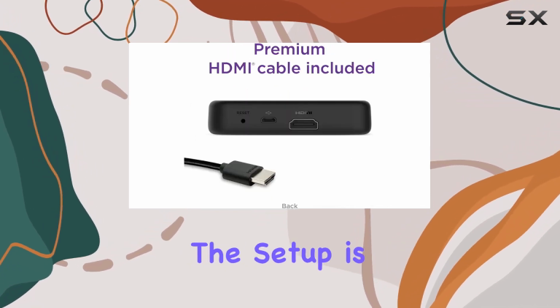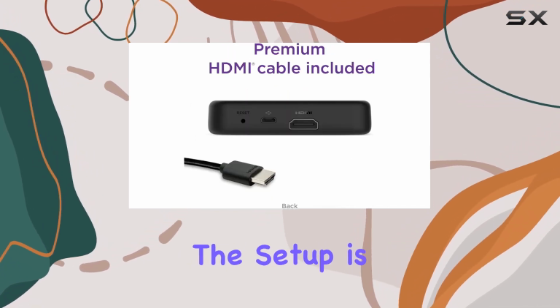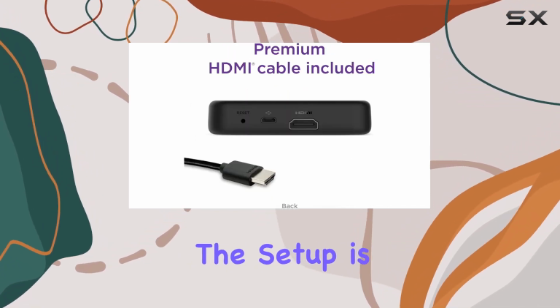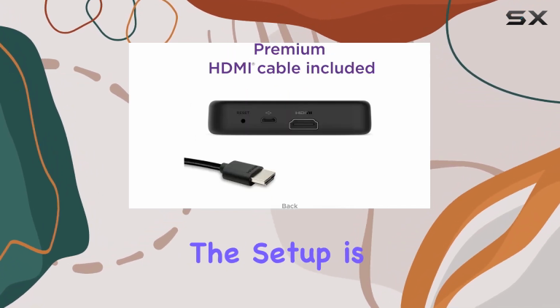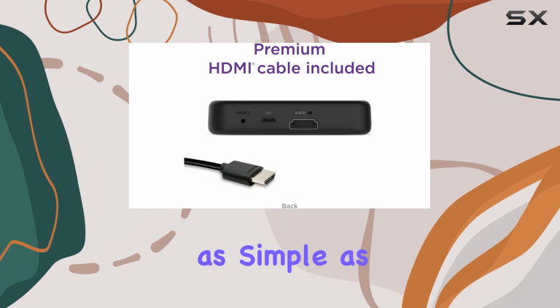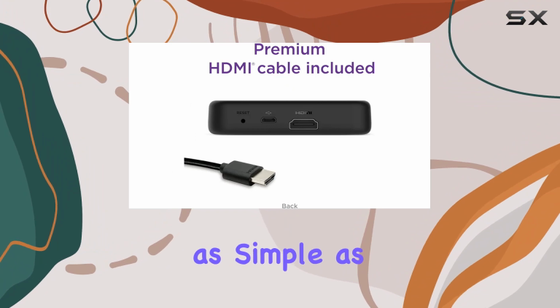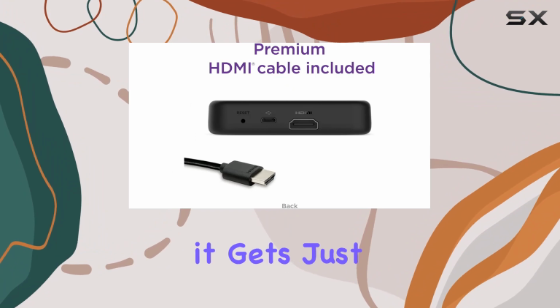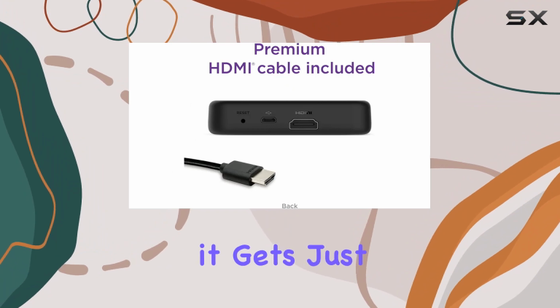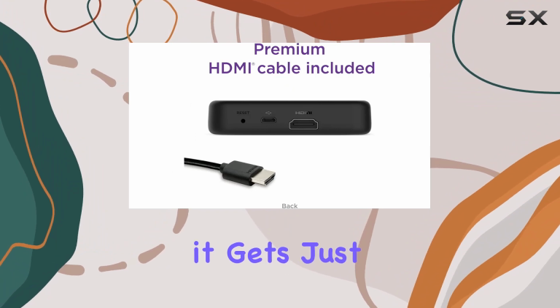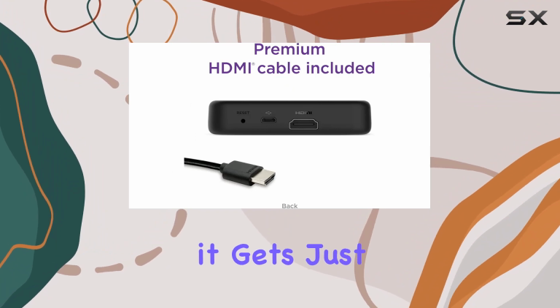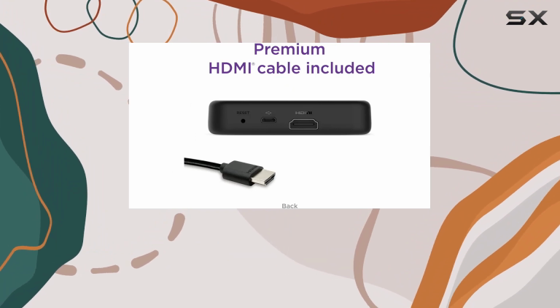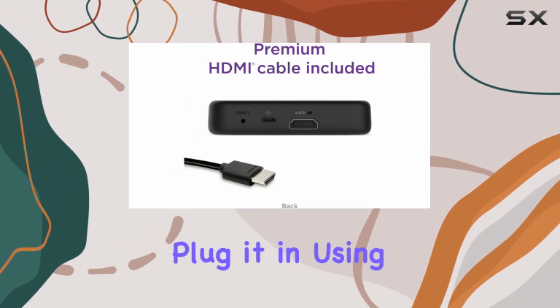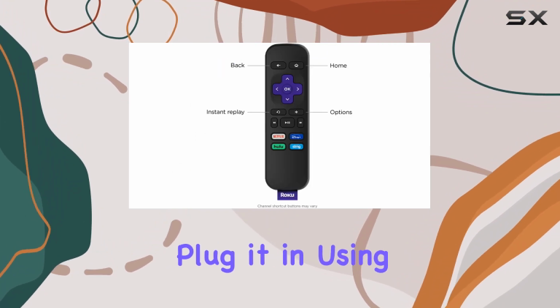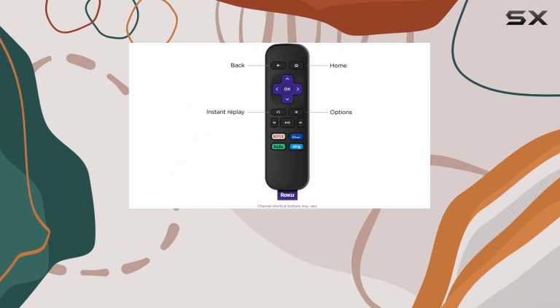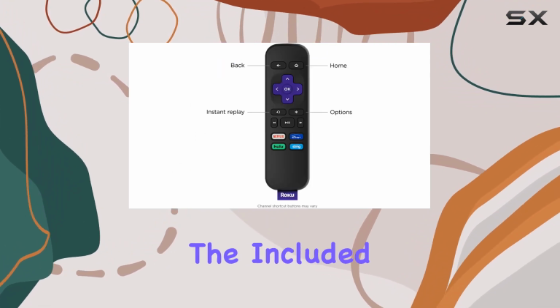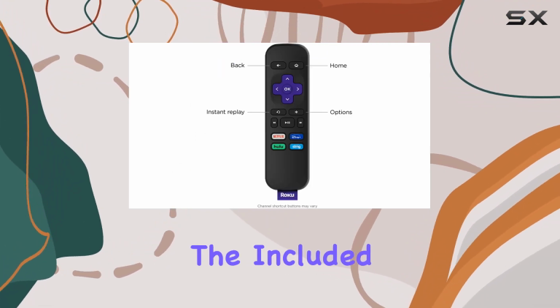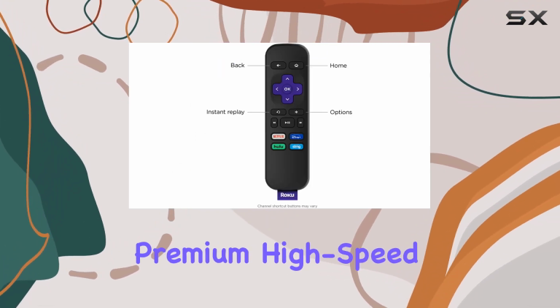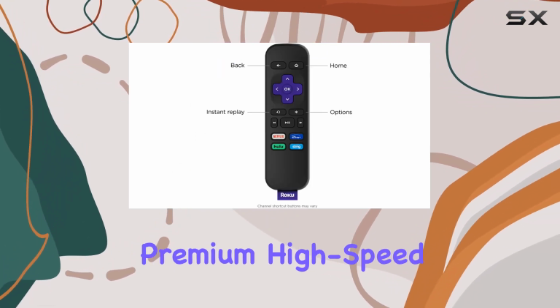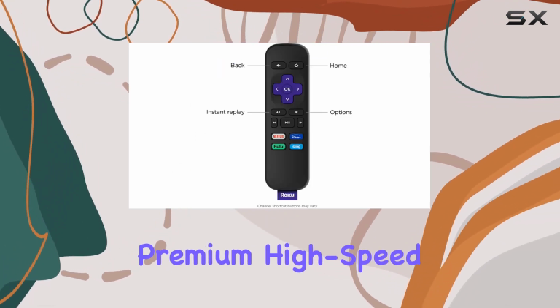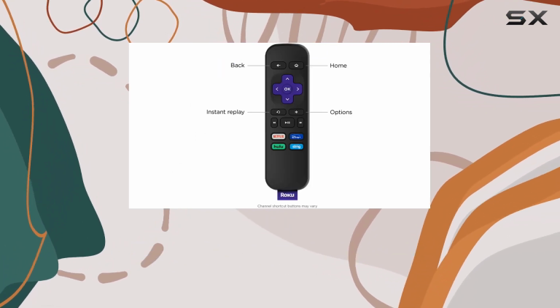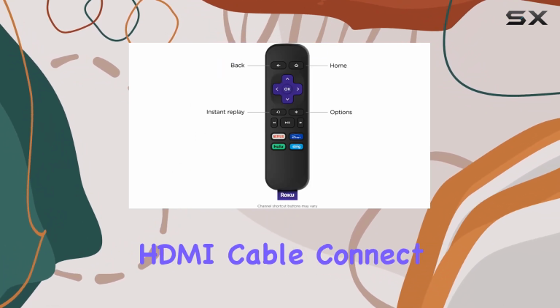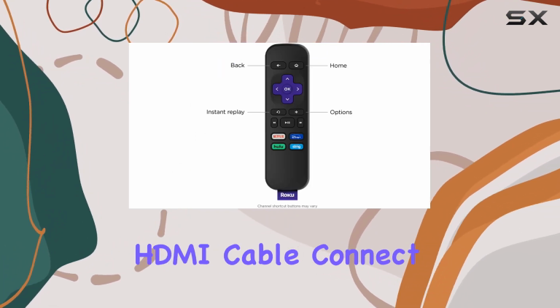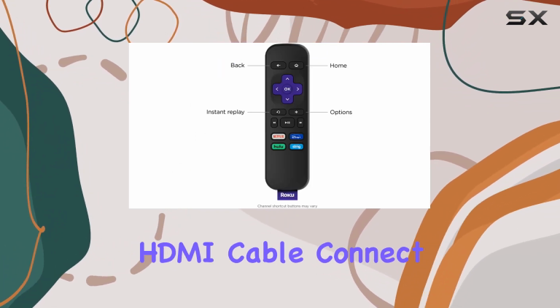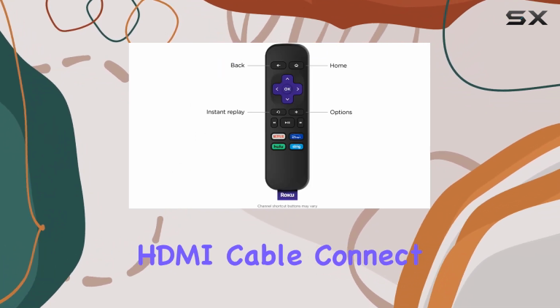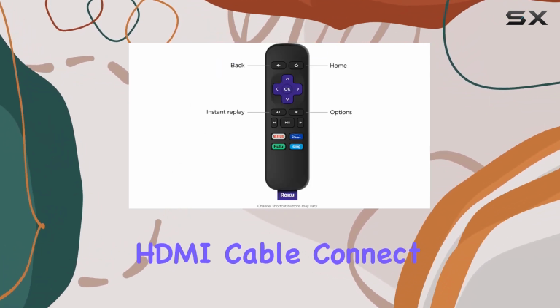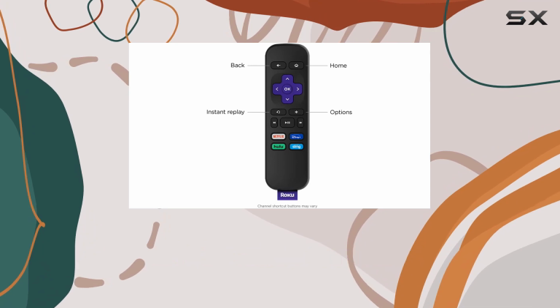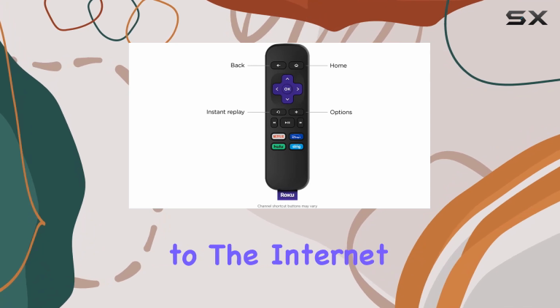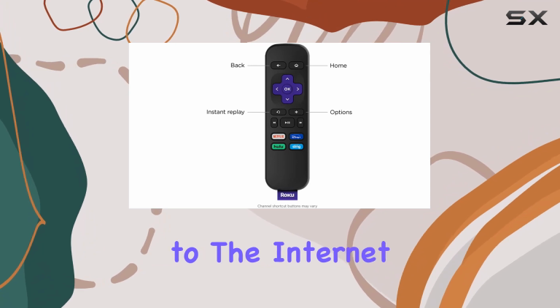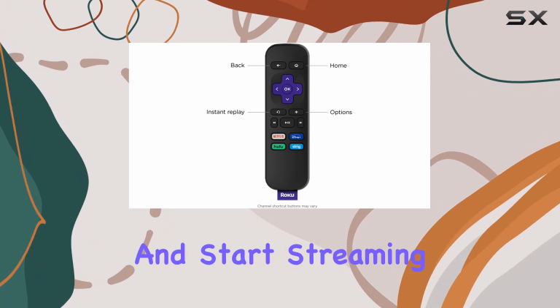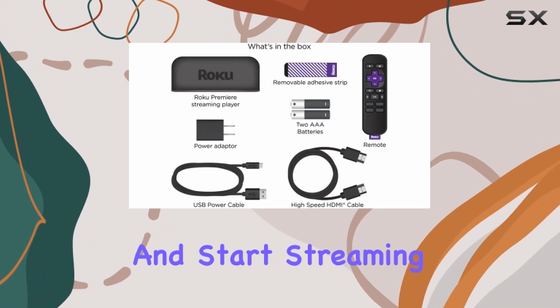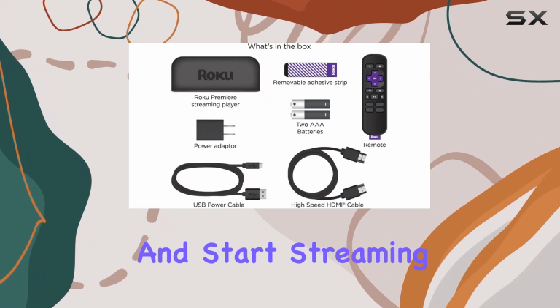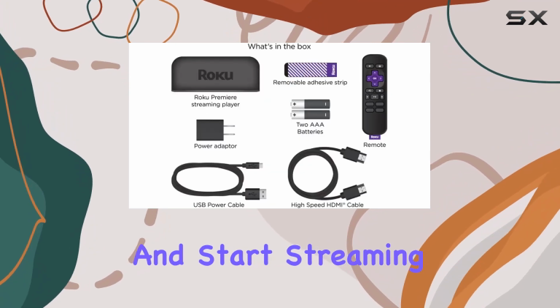The setup is as simple as it gets — just plug it in using the included premium high-speed HDMI cable, connect to the internet, and start streaming.